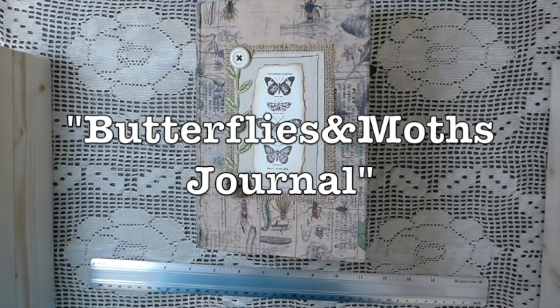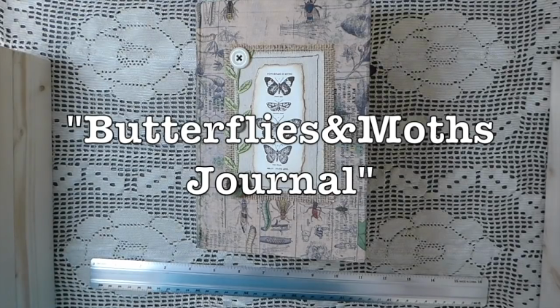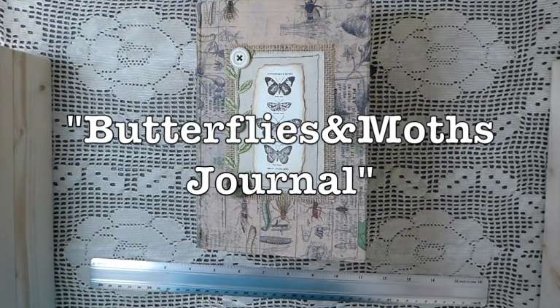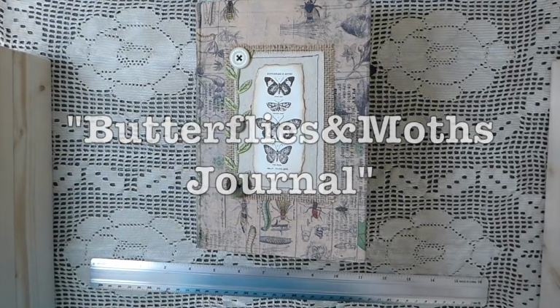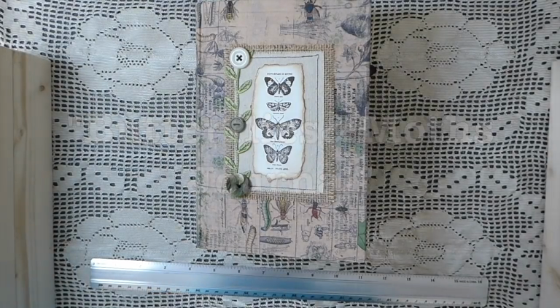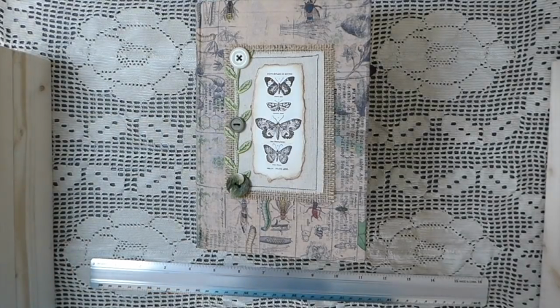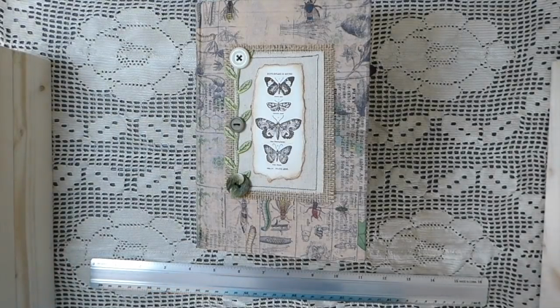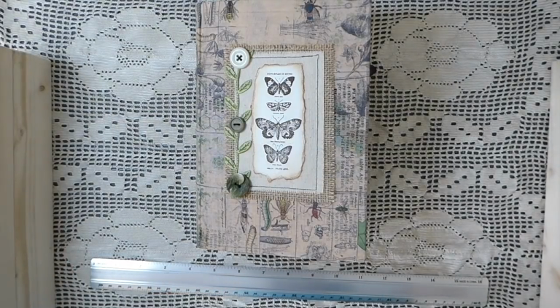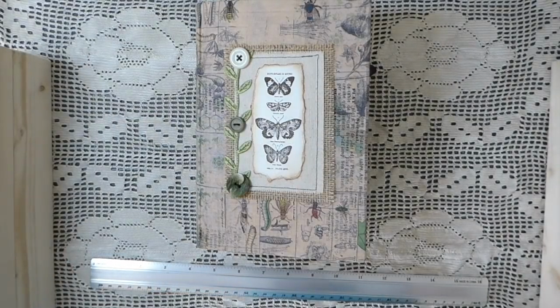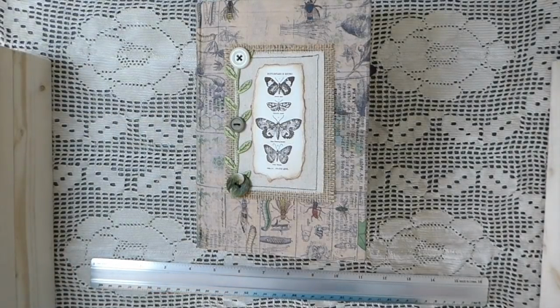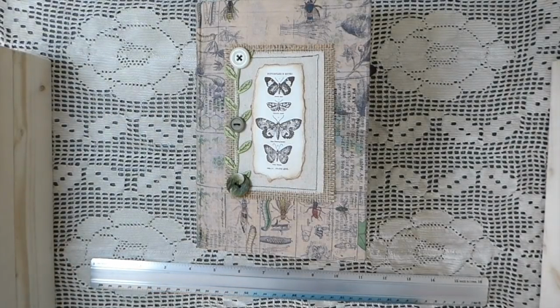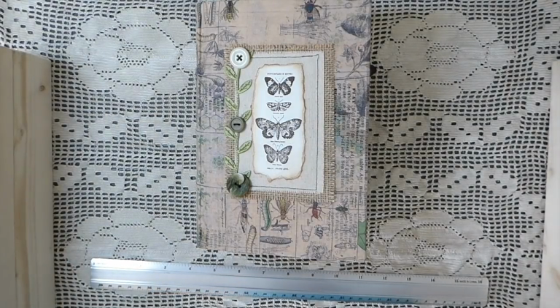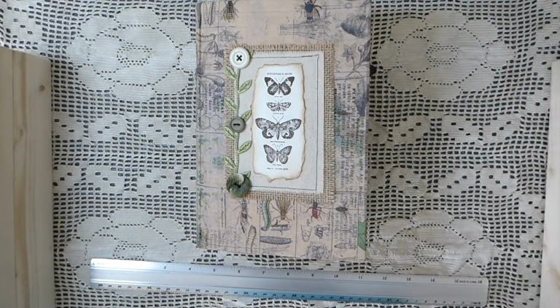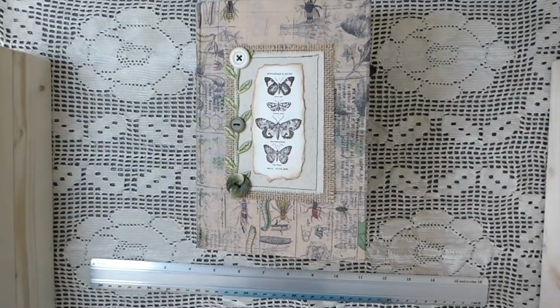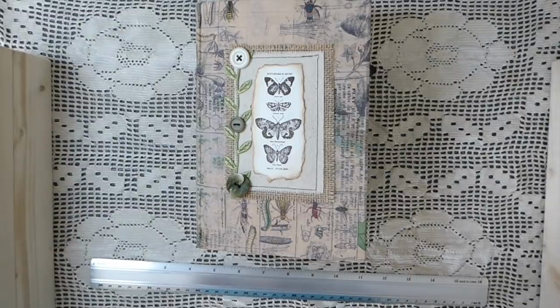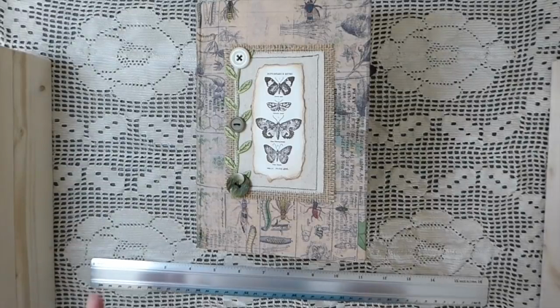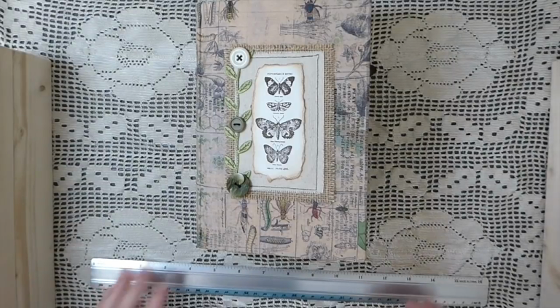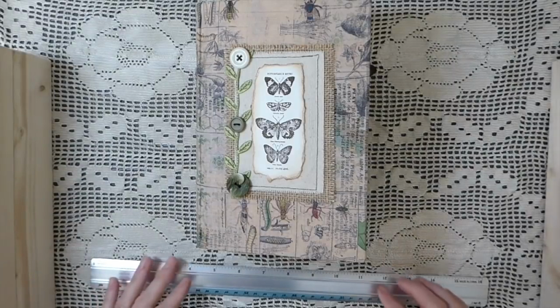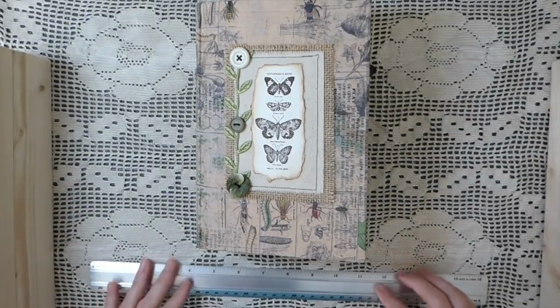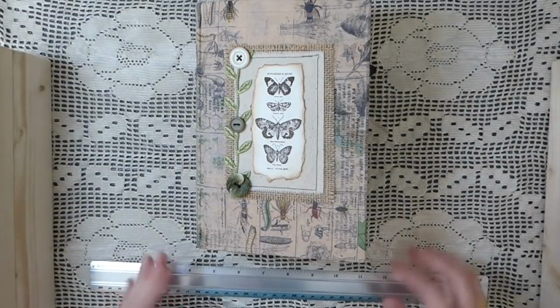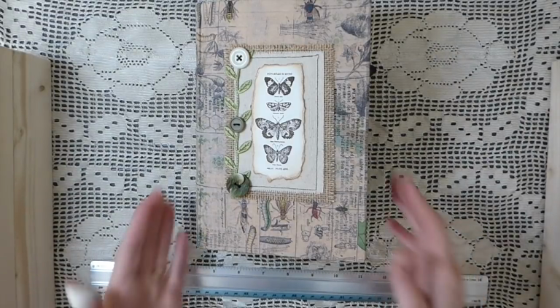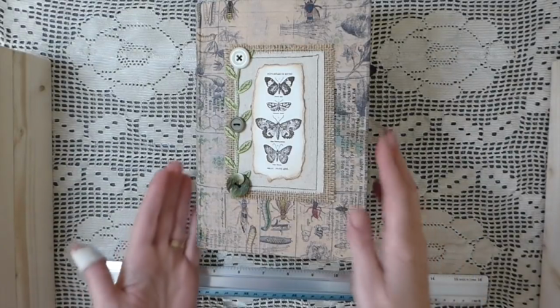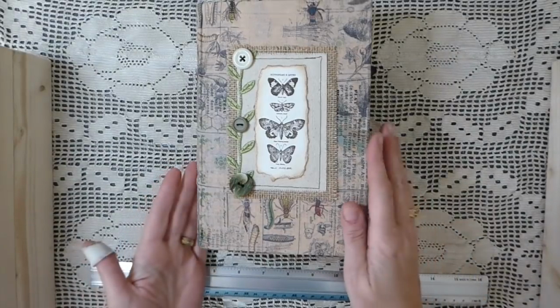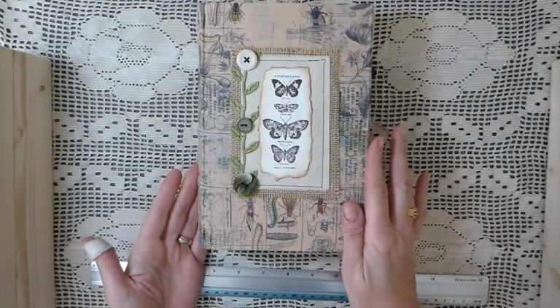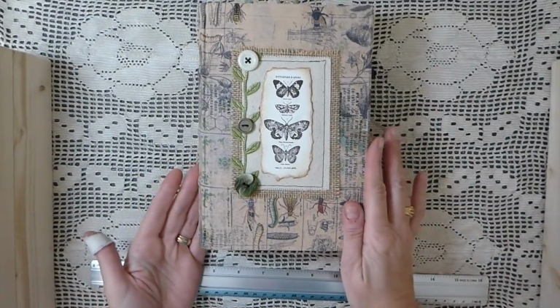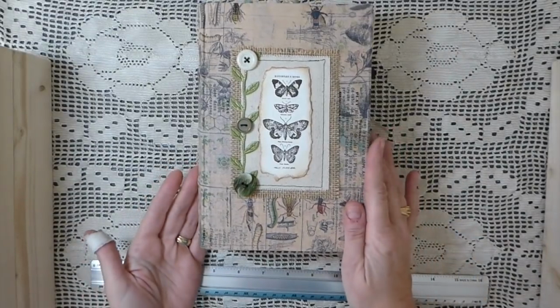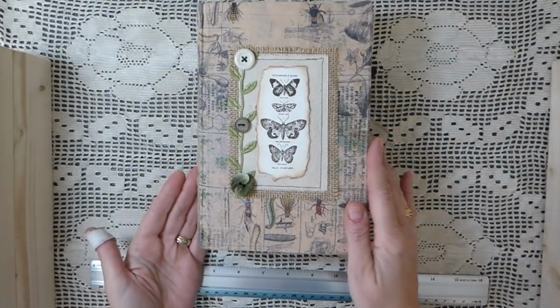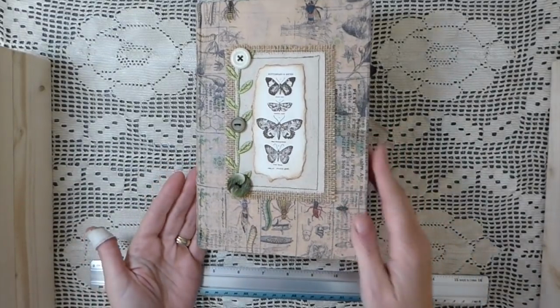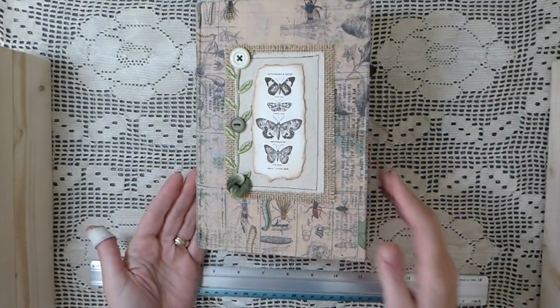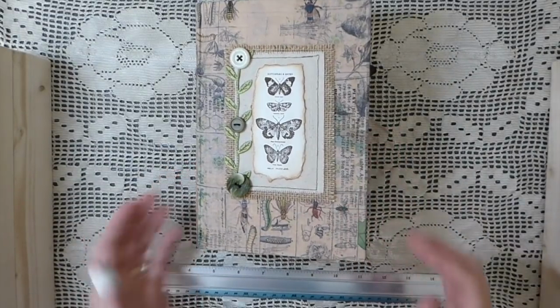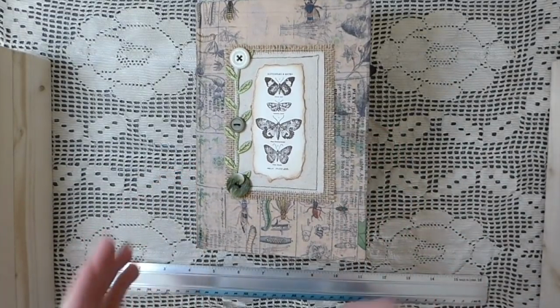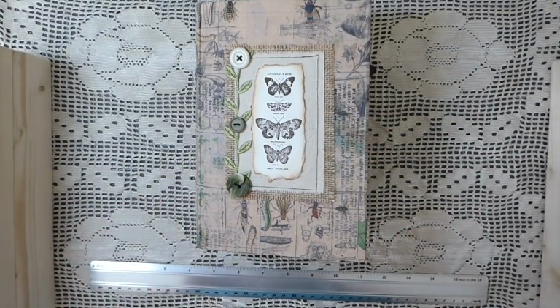Hey everybody, it's Gina. Welcome back. Today I've got another journal completed that I wanted to share with you.